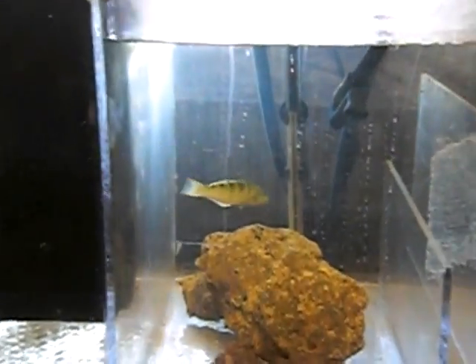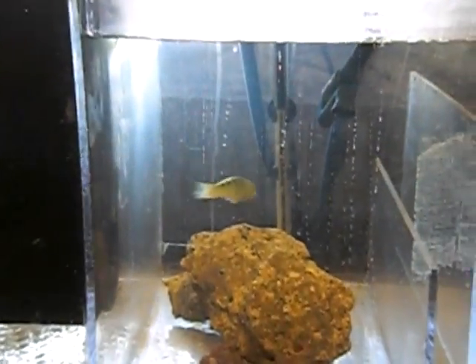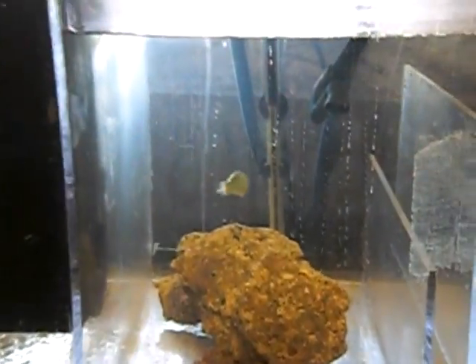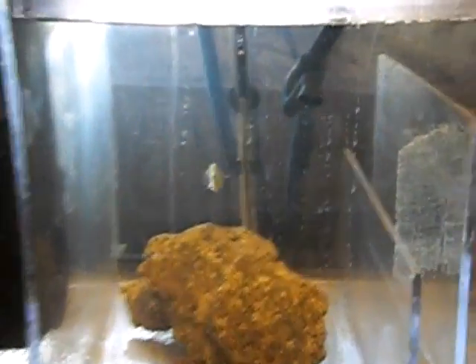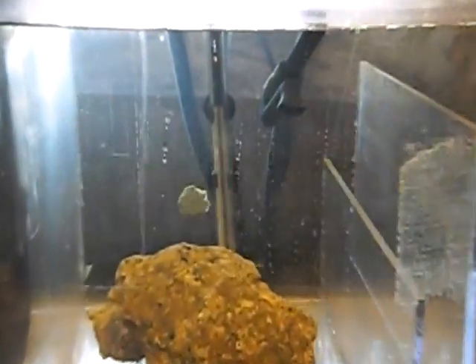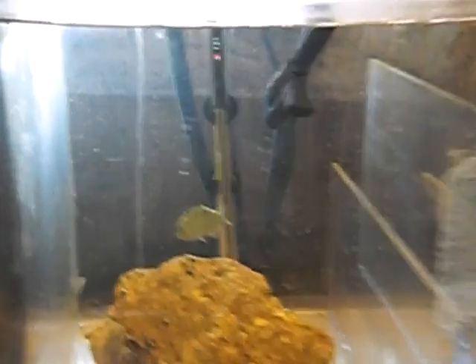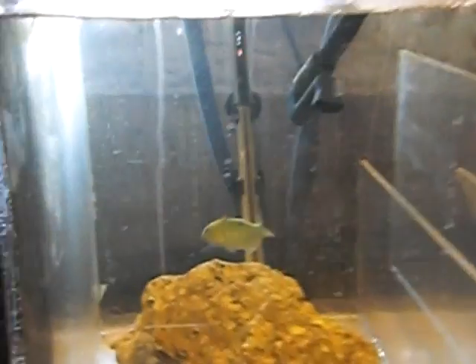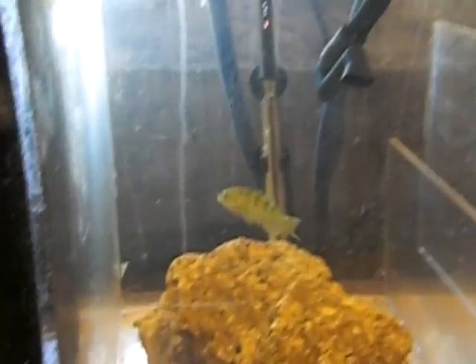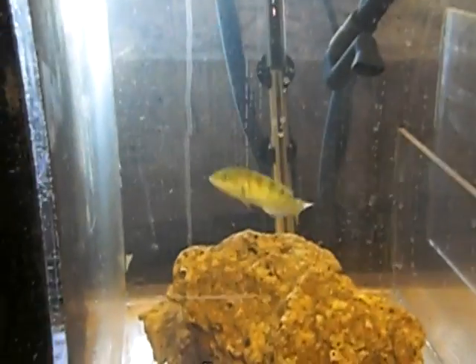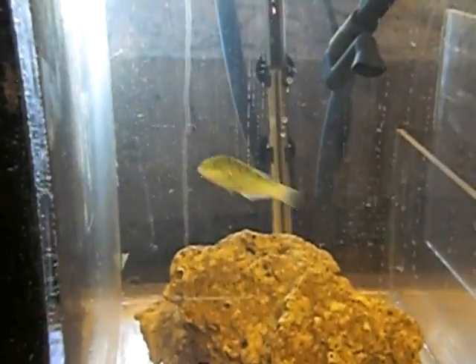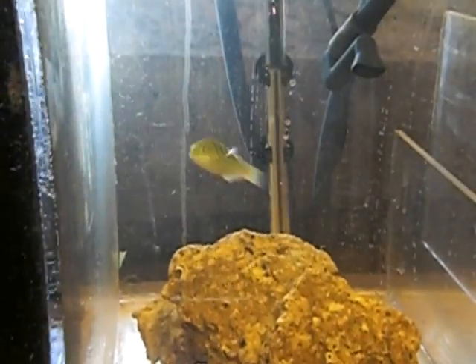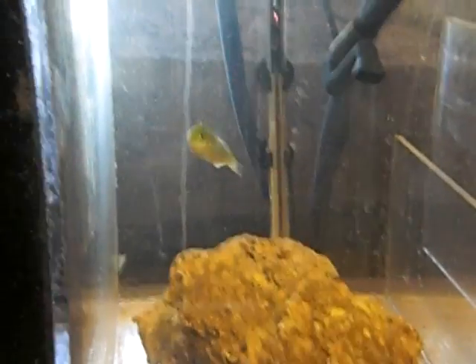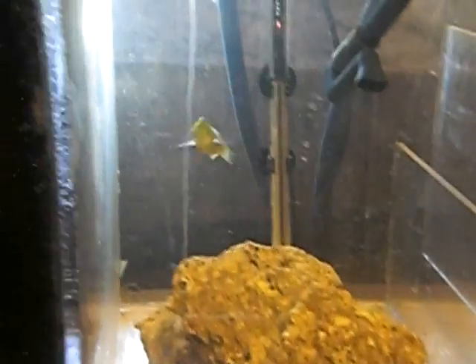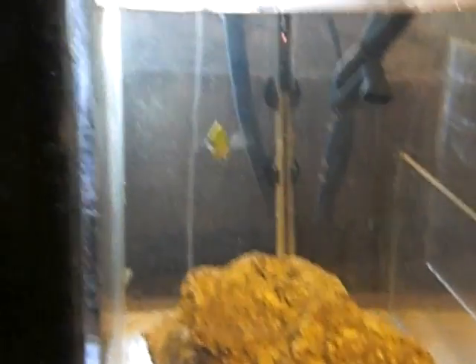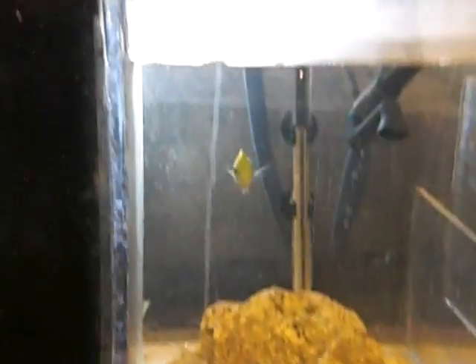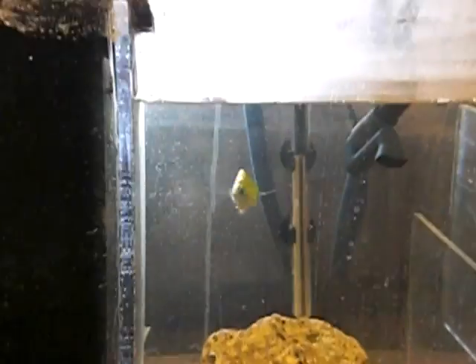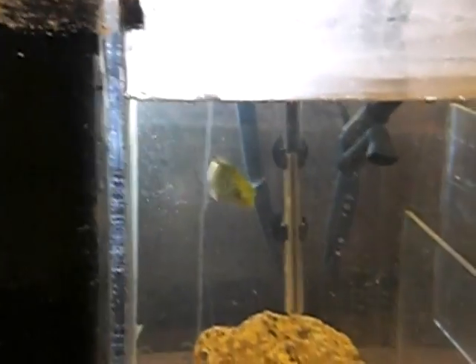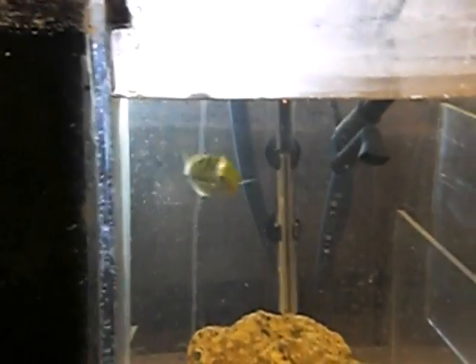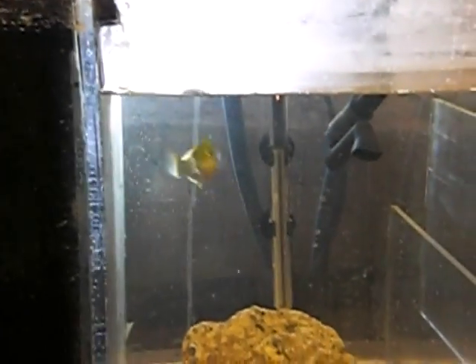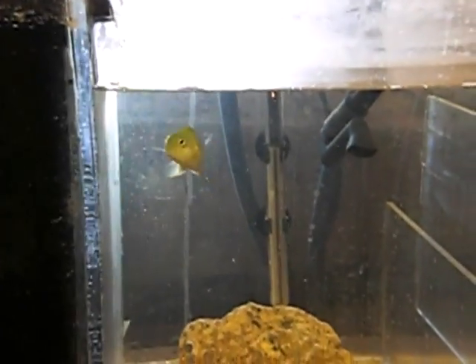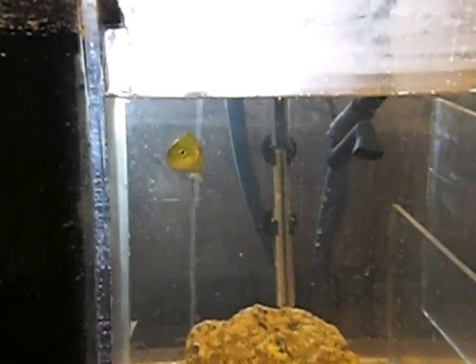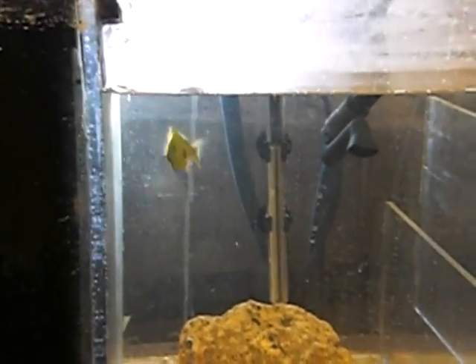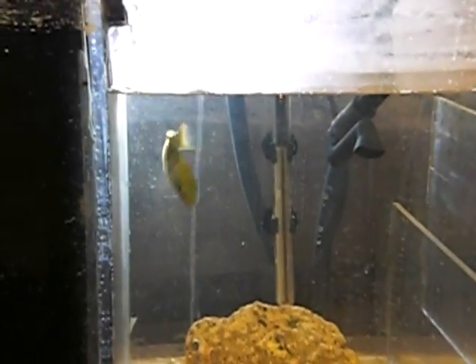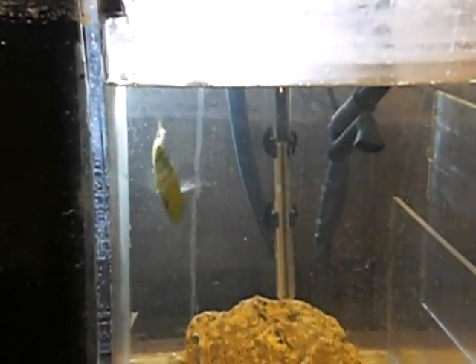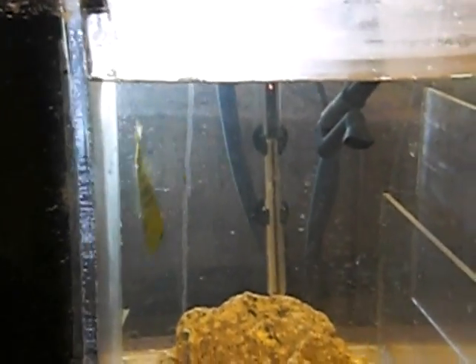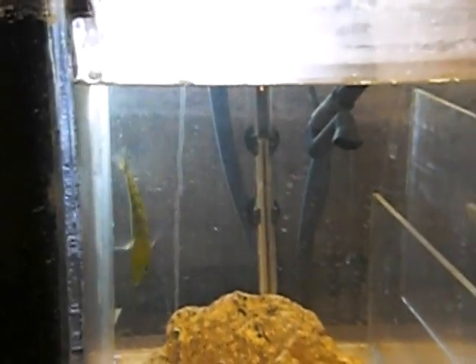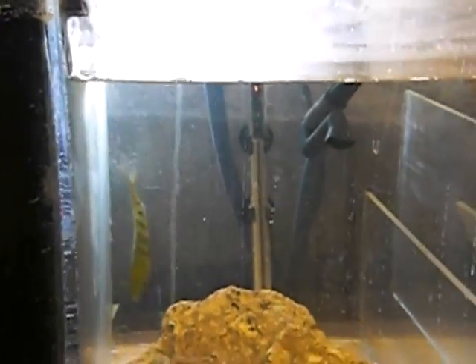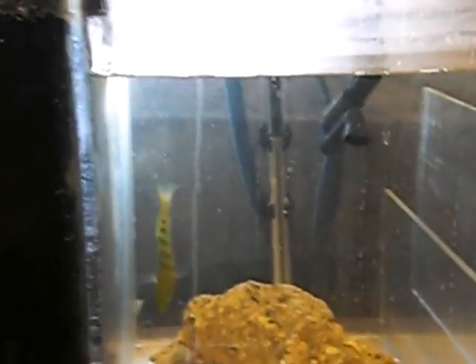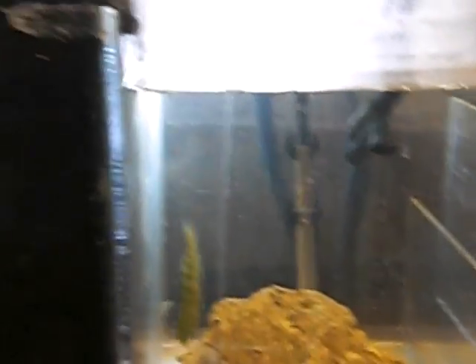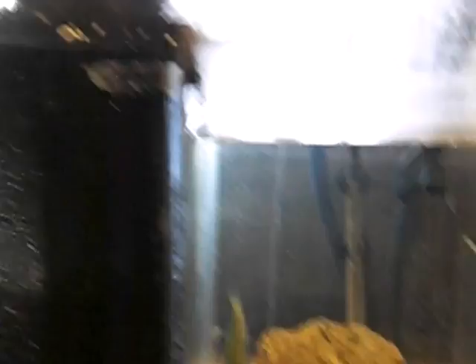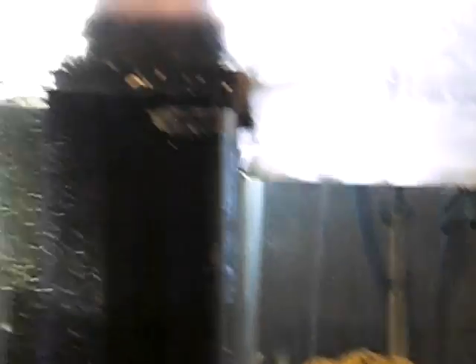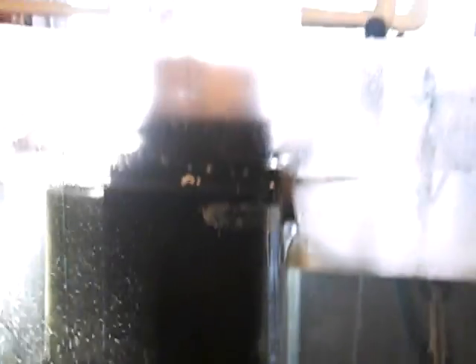This guy here, he likes to eat all my hermit crabs and stuff. I don't know what's up with him, so he's got his own little aquarium down here in the basement.